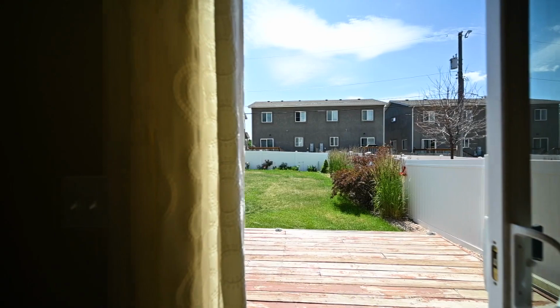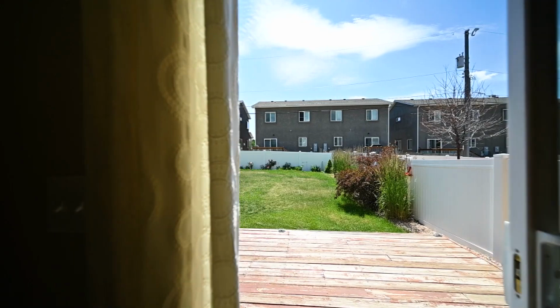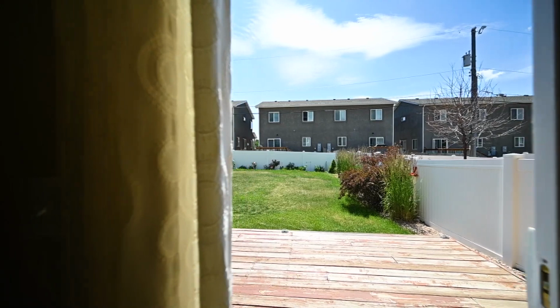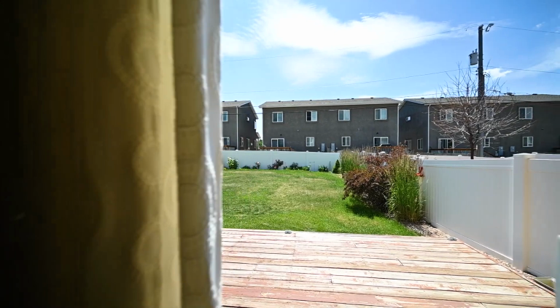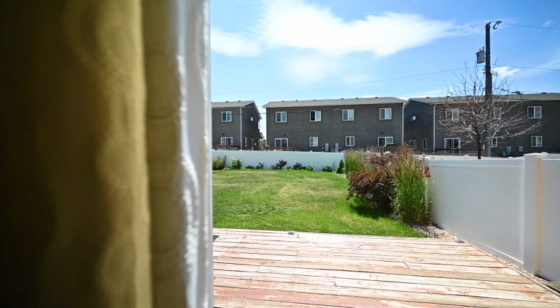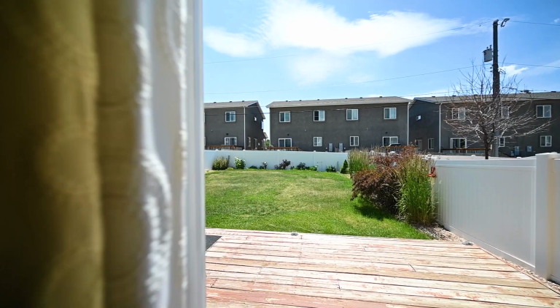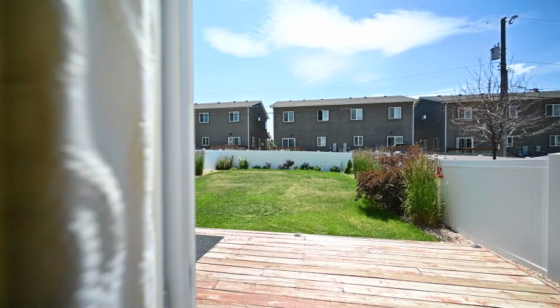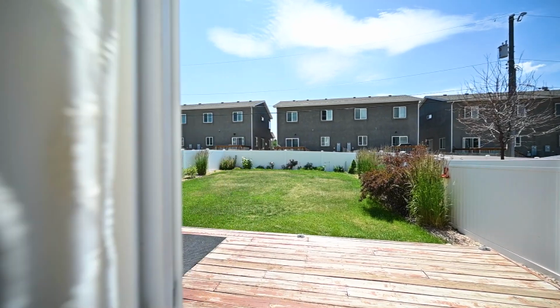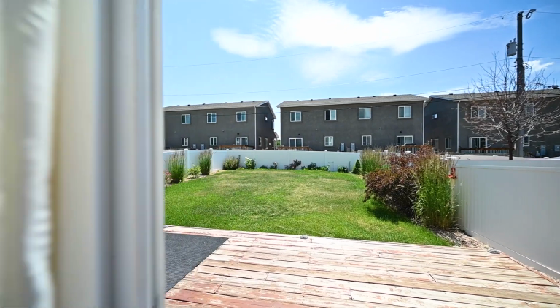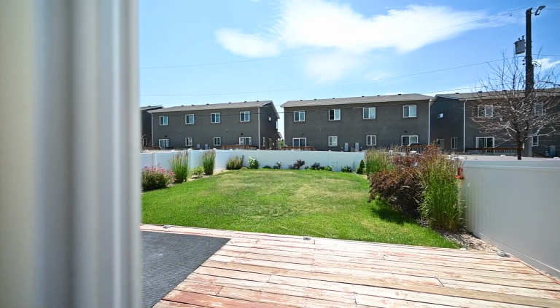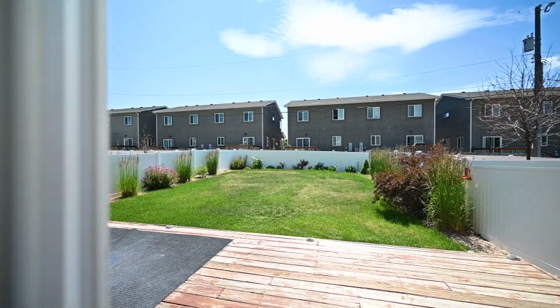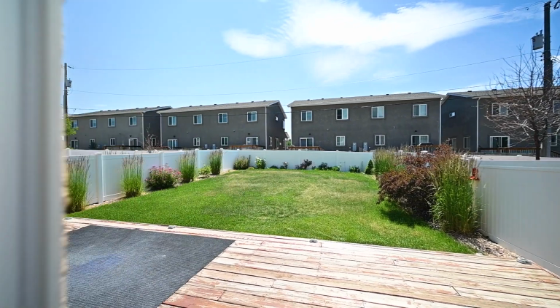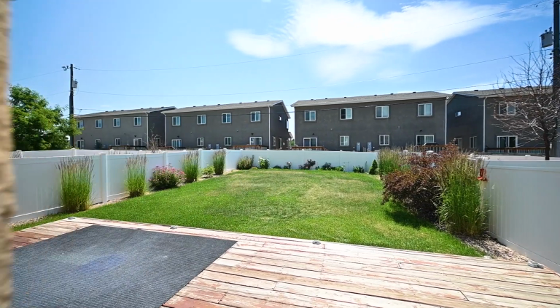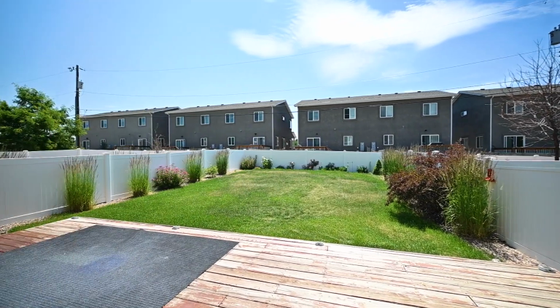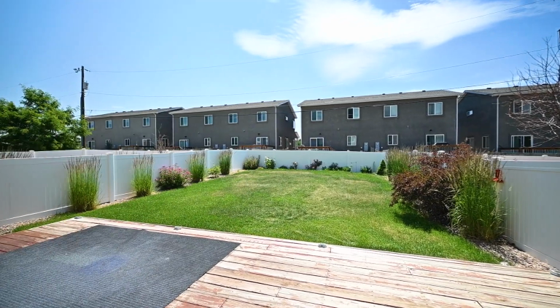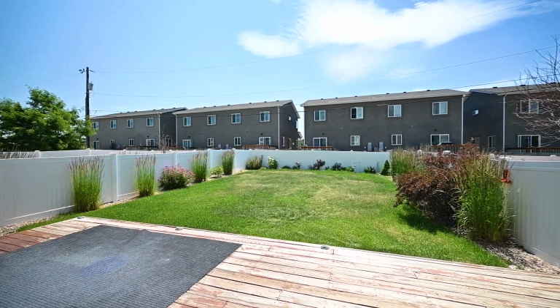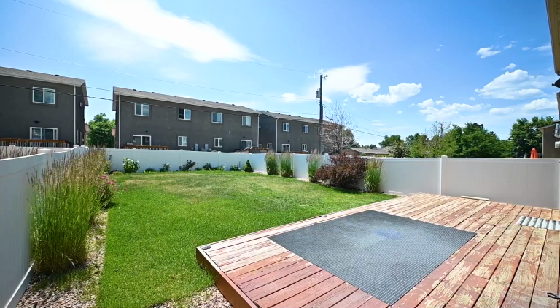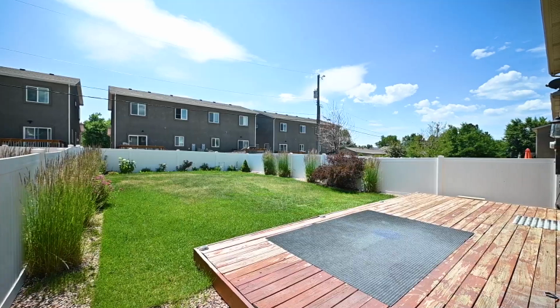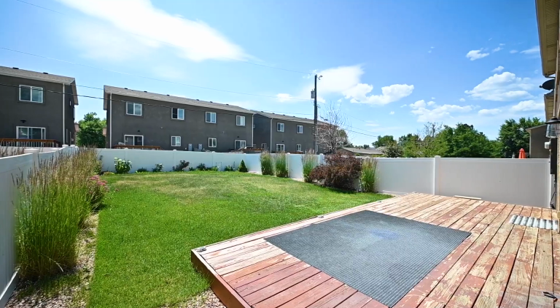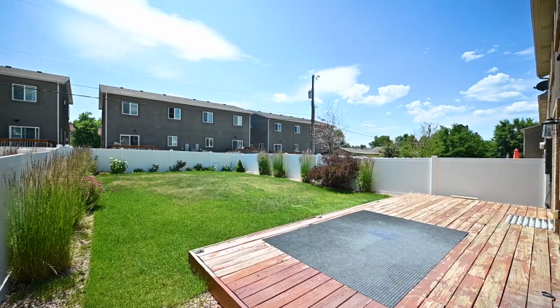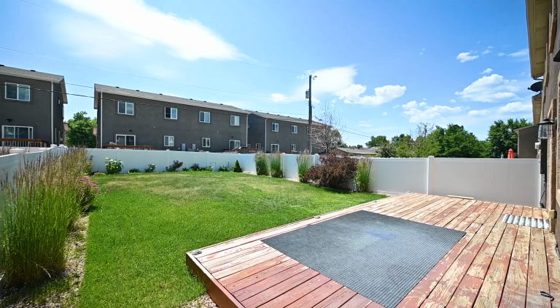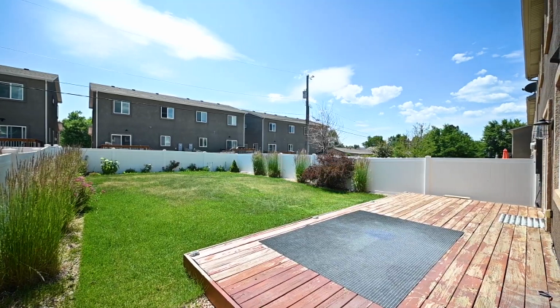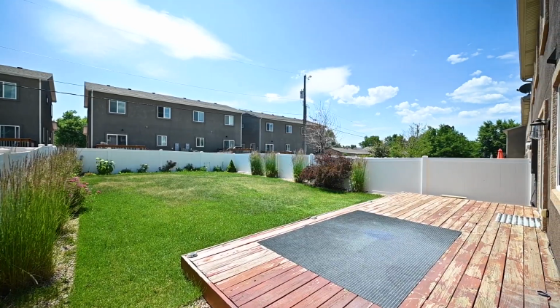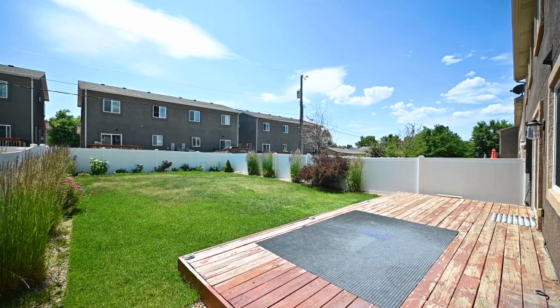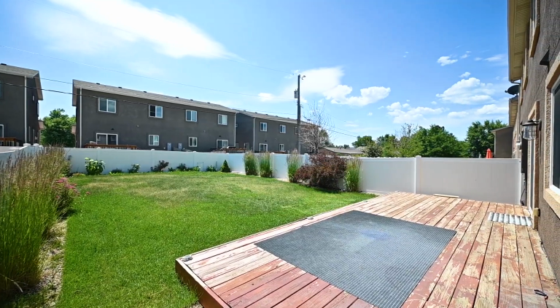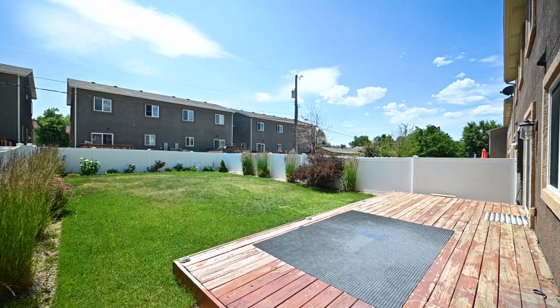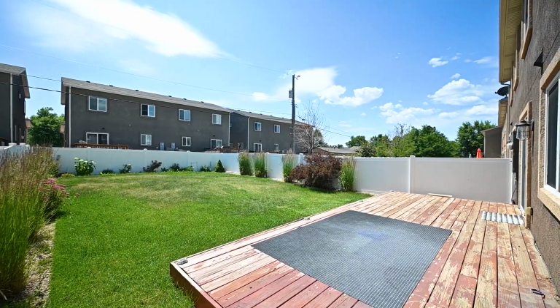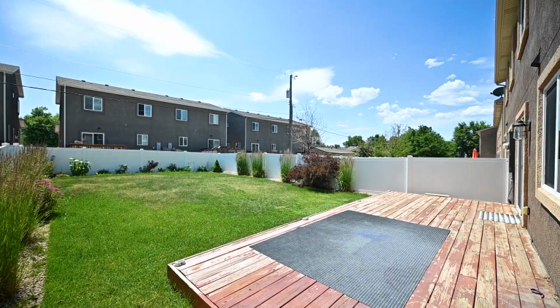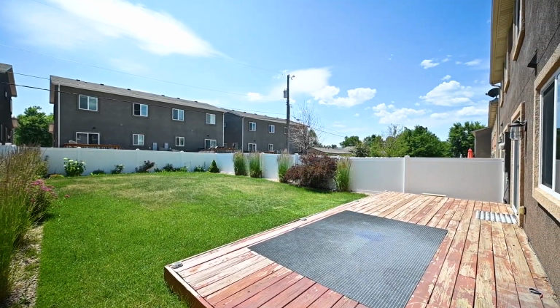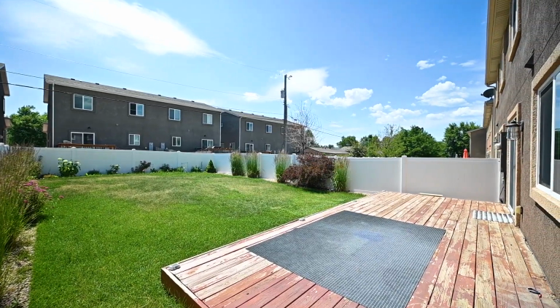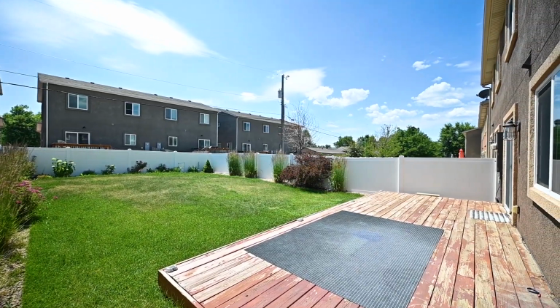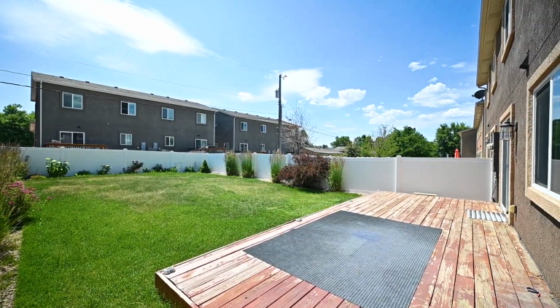In the backyard, you are sure to enjoy the patio with a large grassy lawn and mature landscaping.